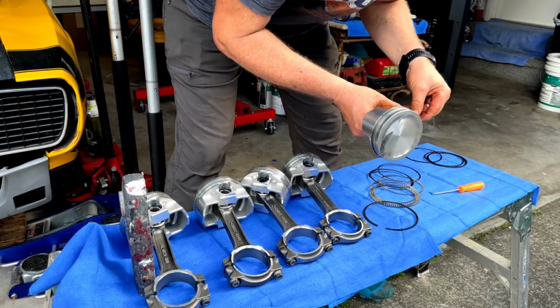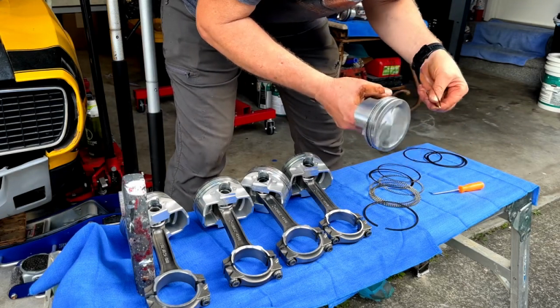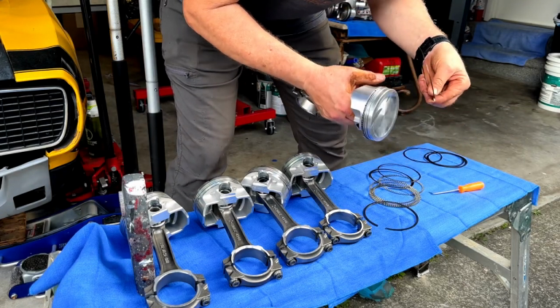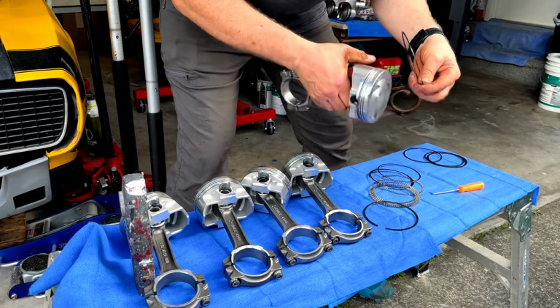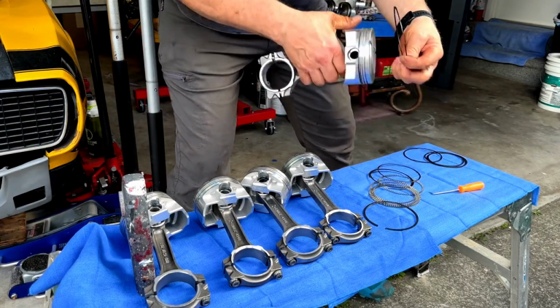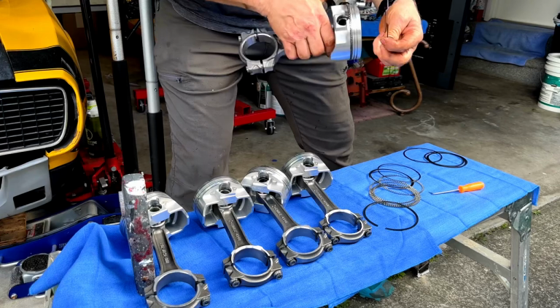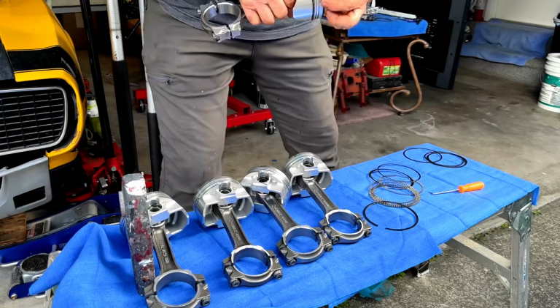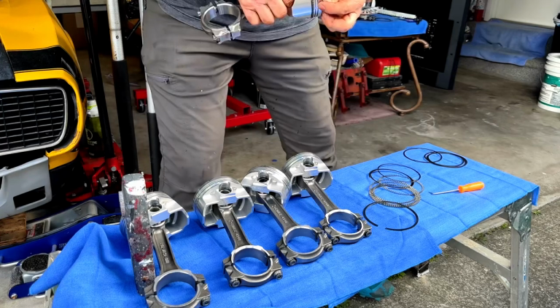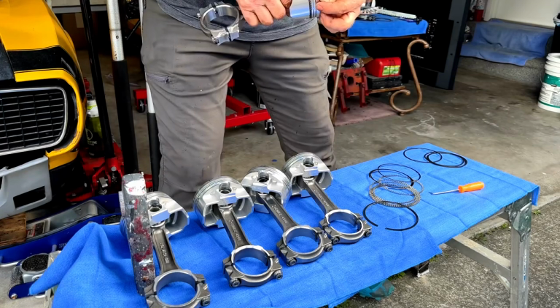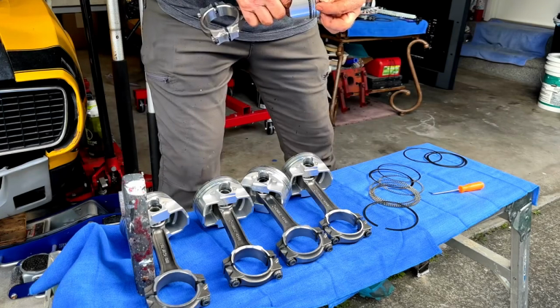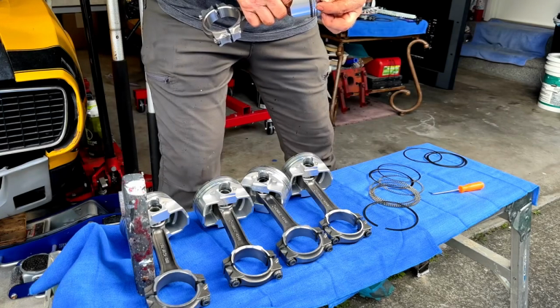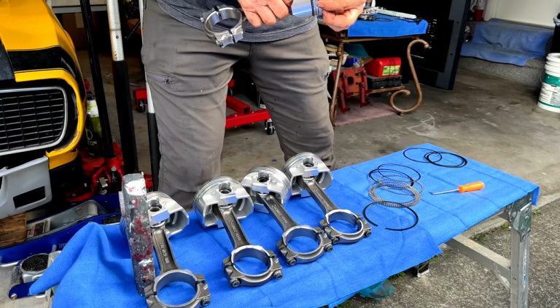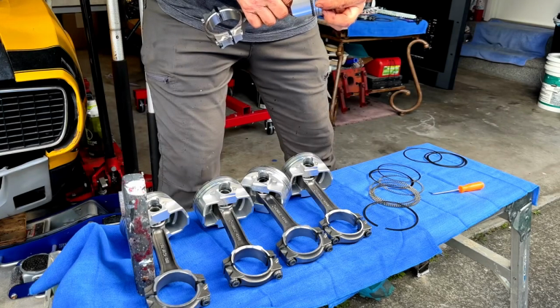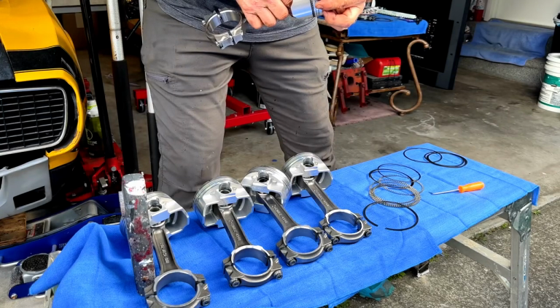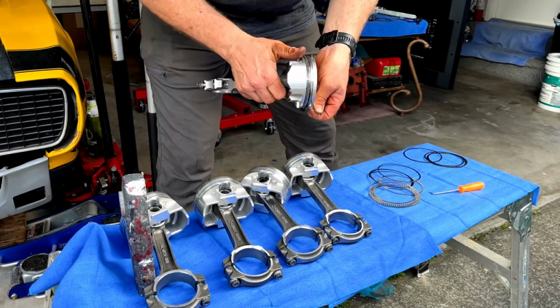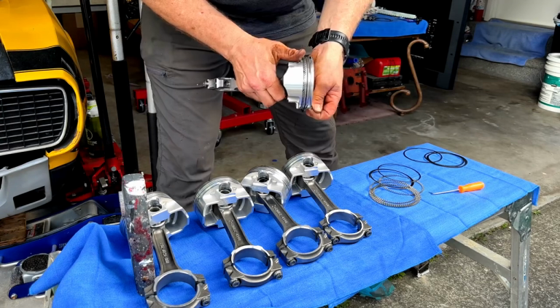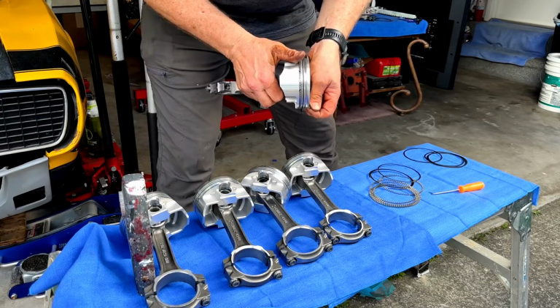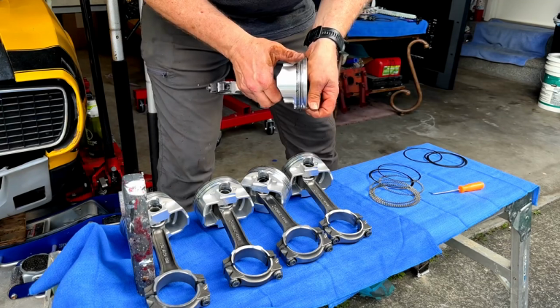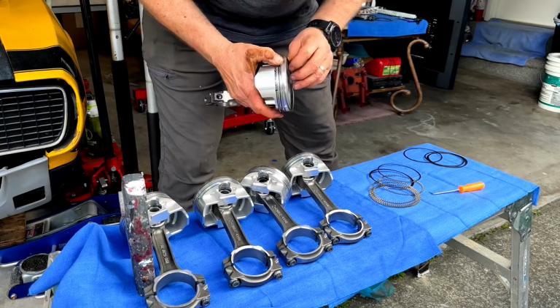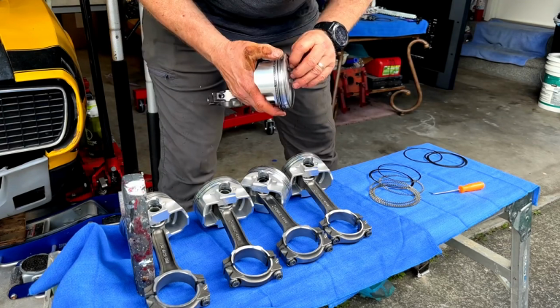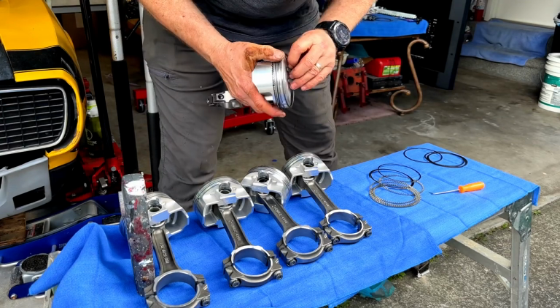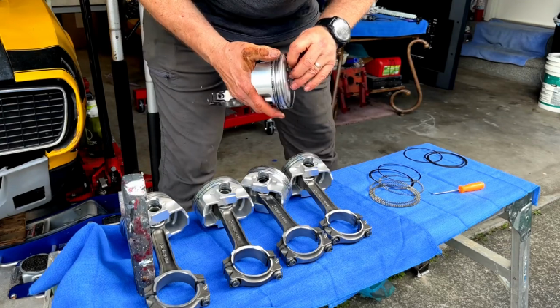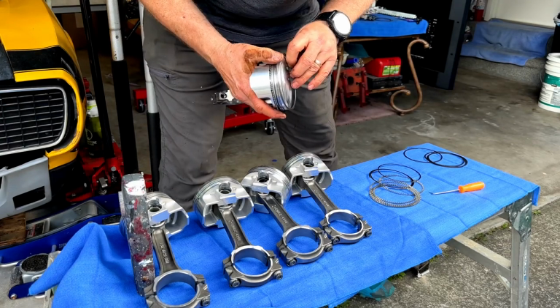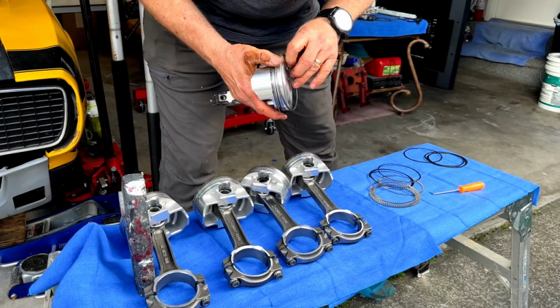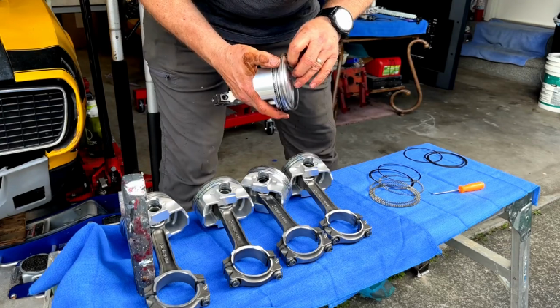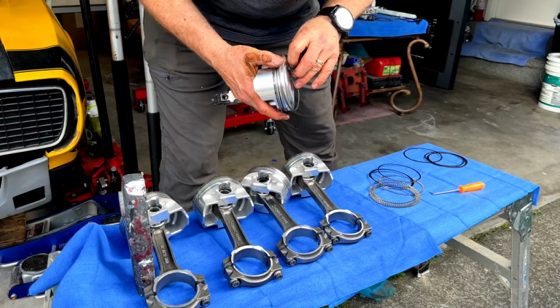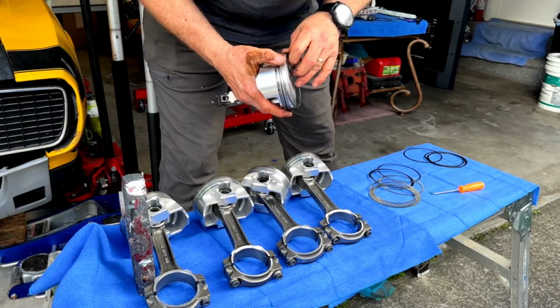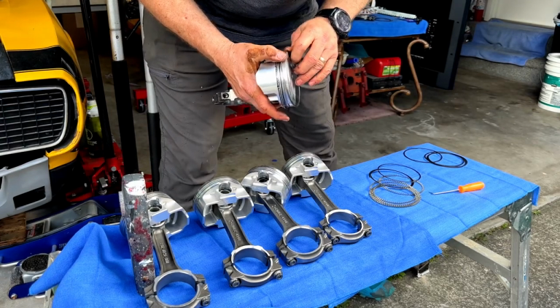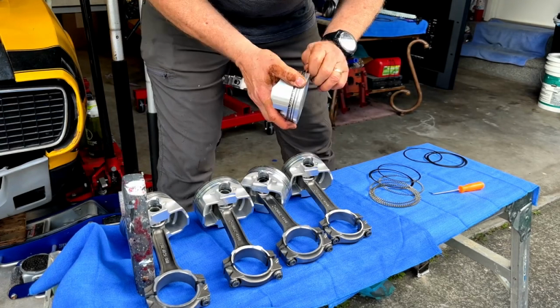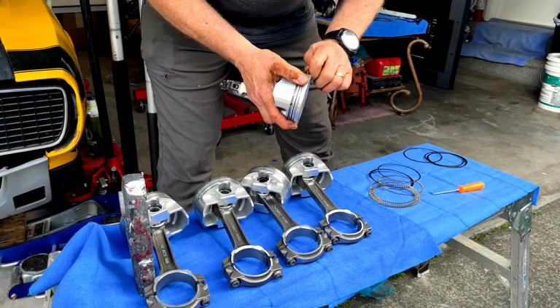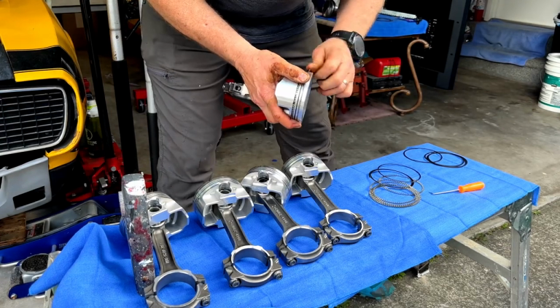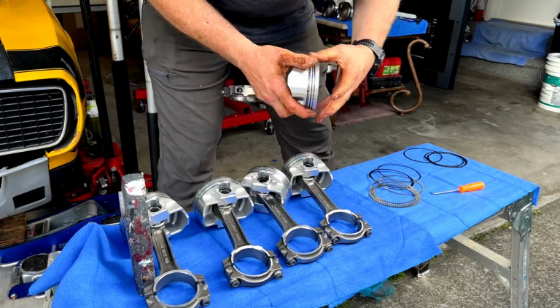Right there it says 'top' — that's the top ring. The second ring goes clockwise from that. Each ring is stamped and oriented correctly before installation.